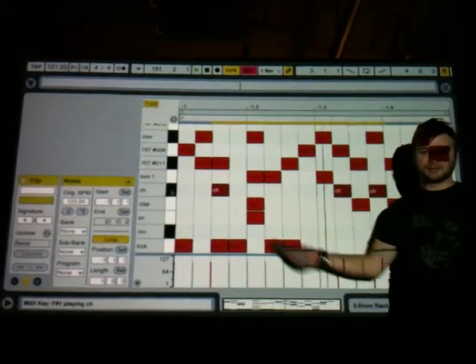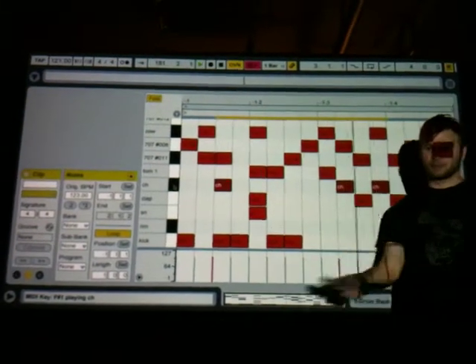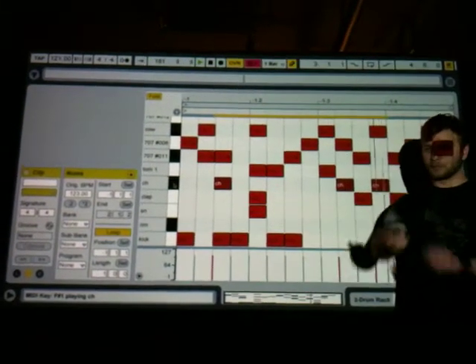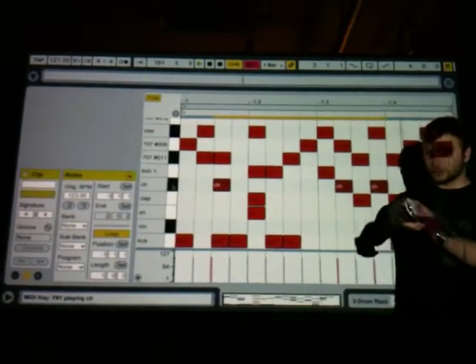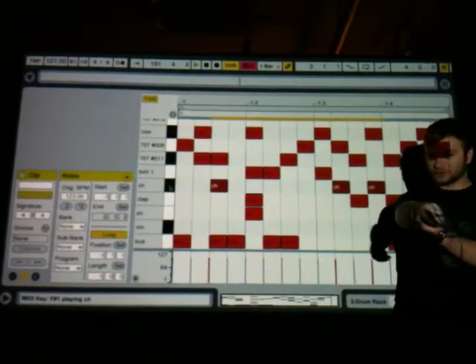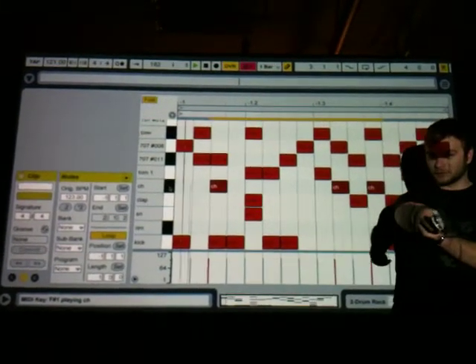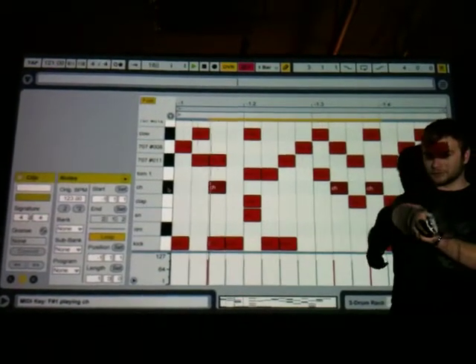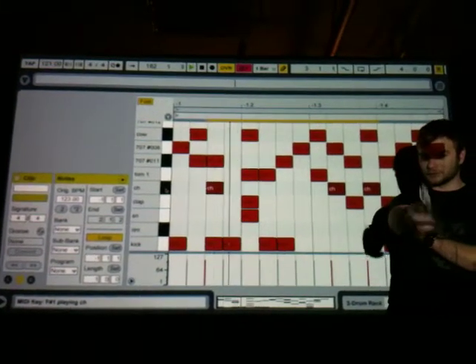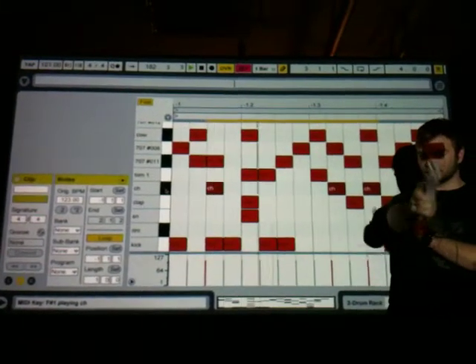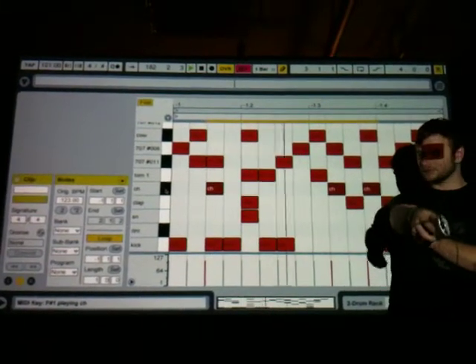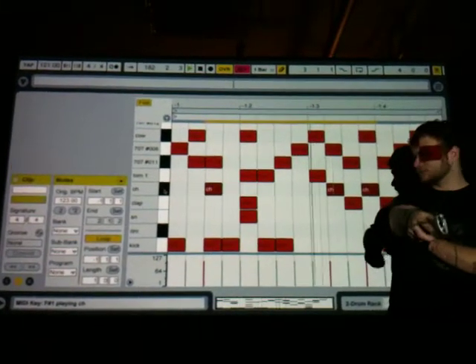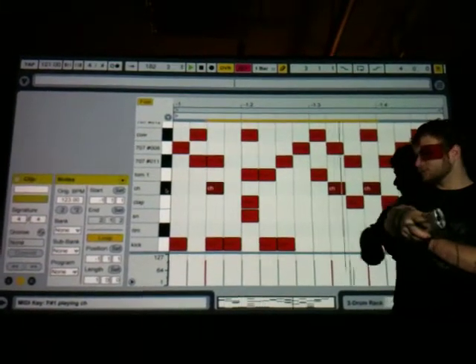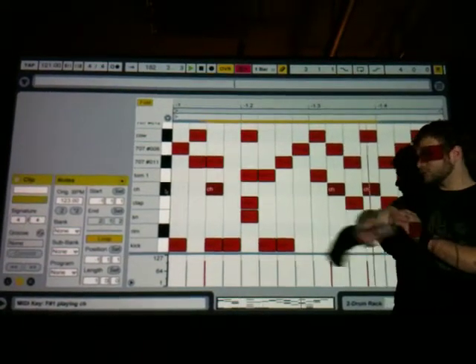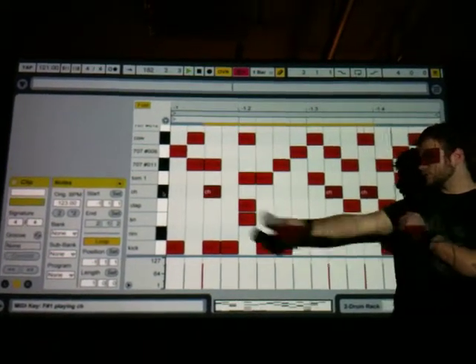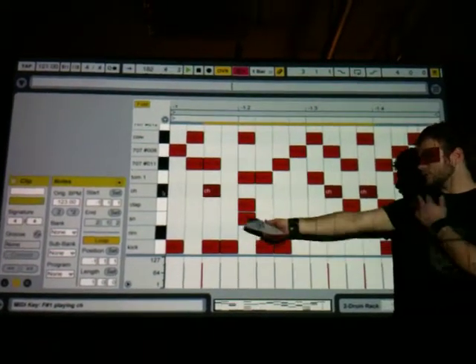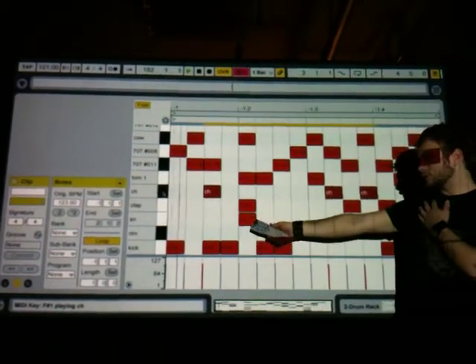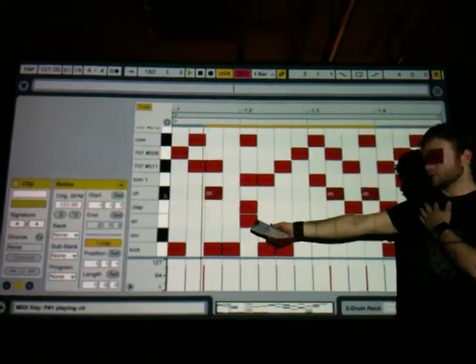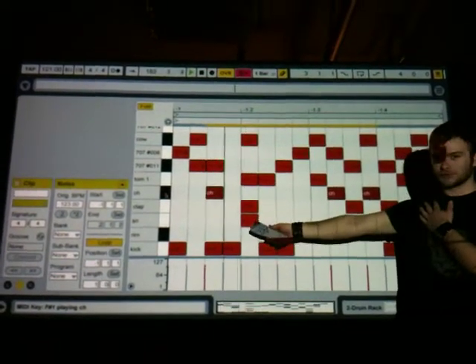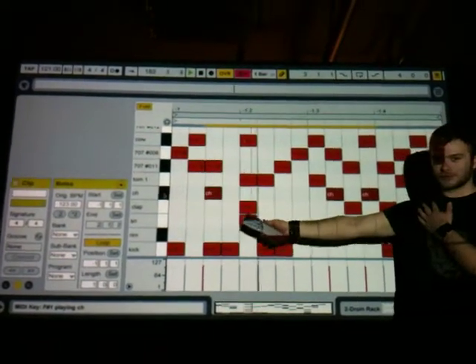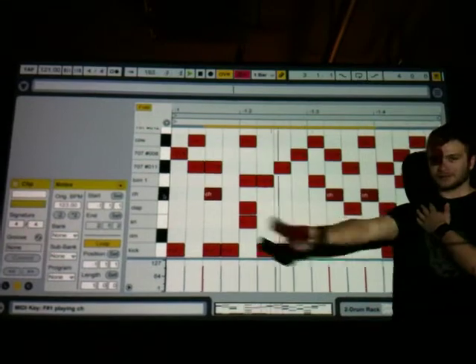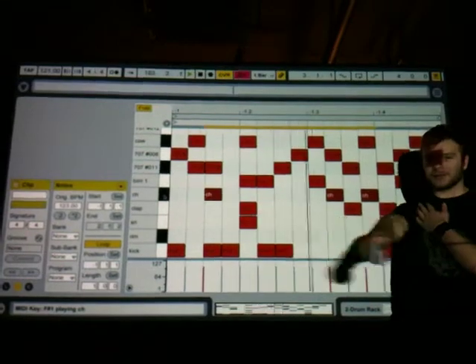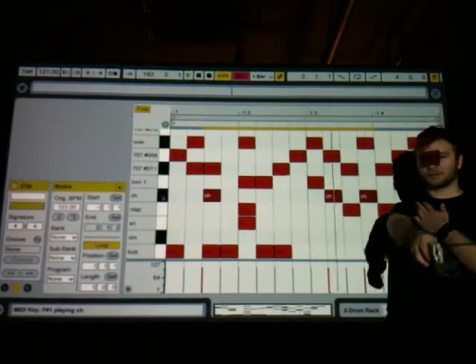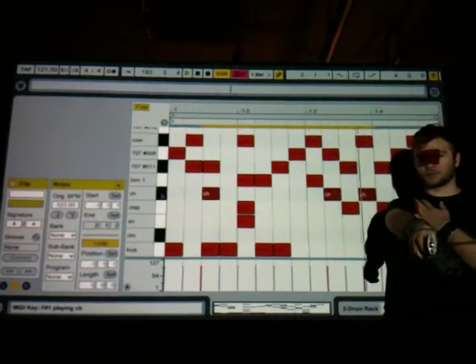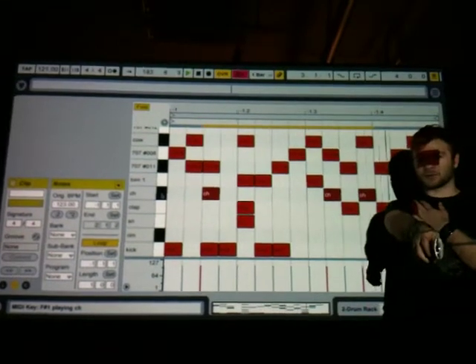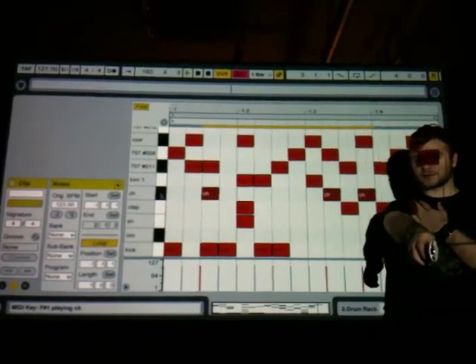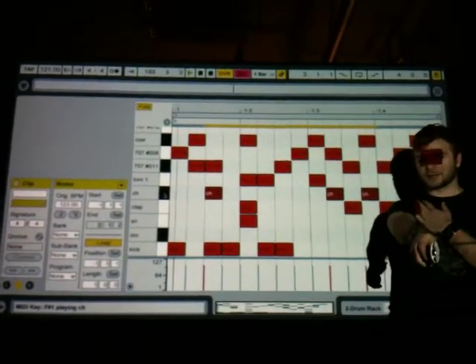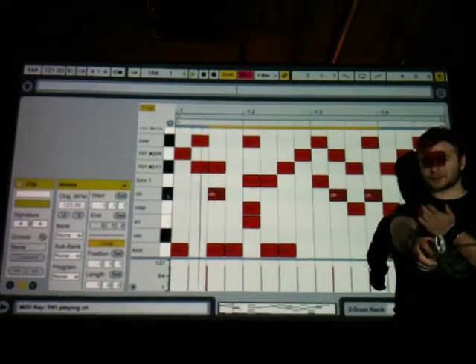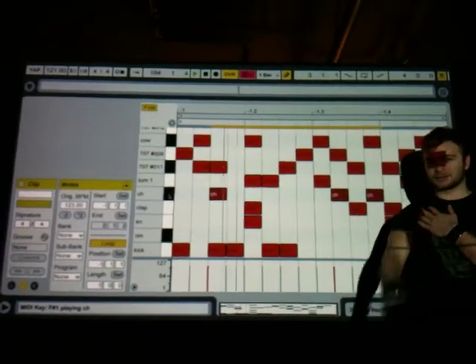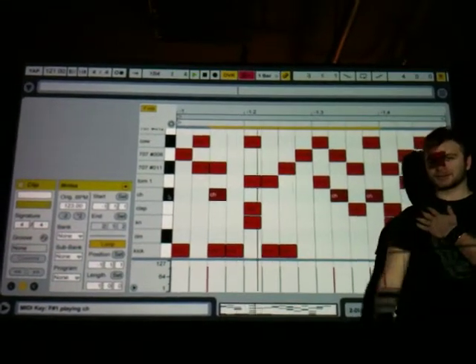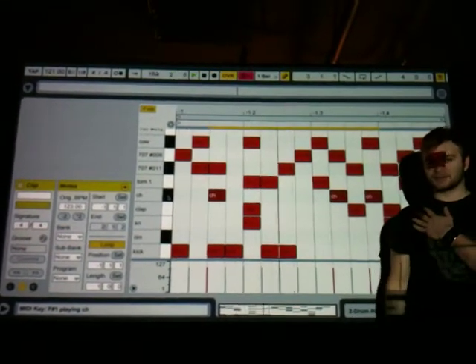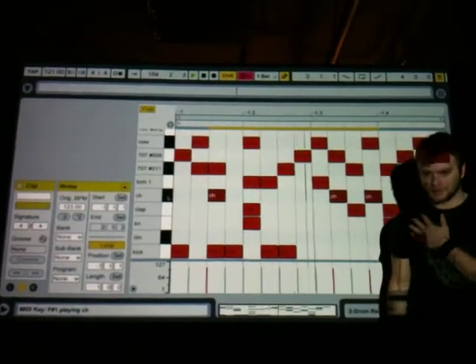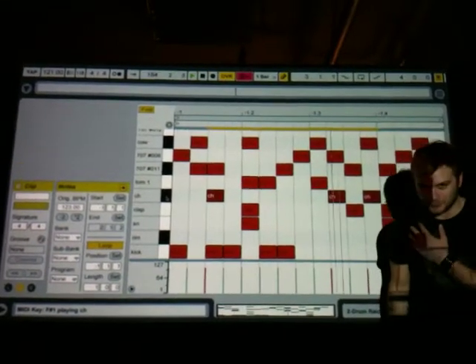More videos coming soon. This is the future of music and live performance technology. Thank you.